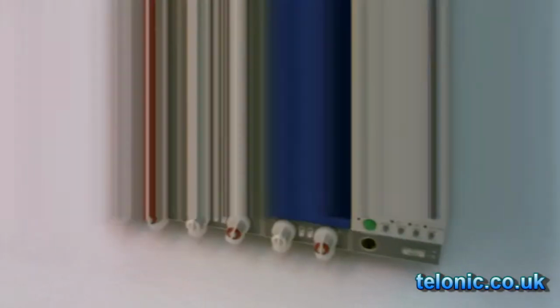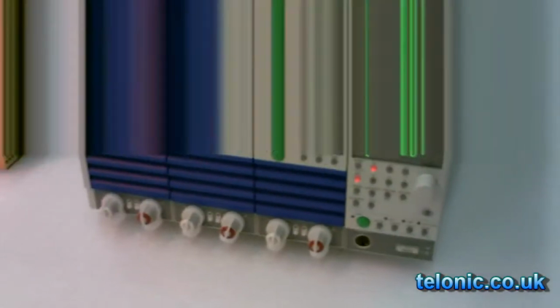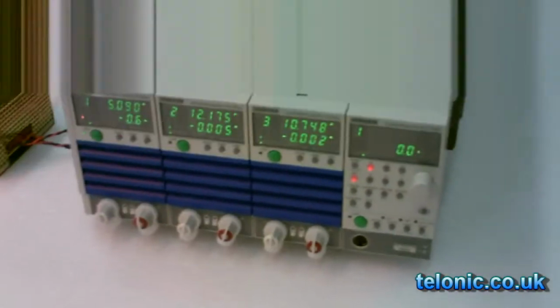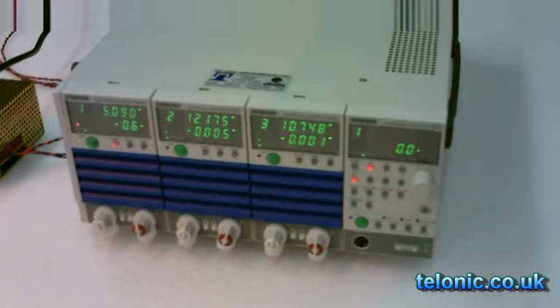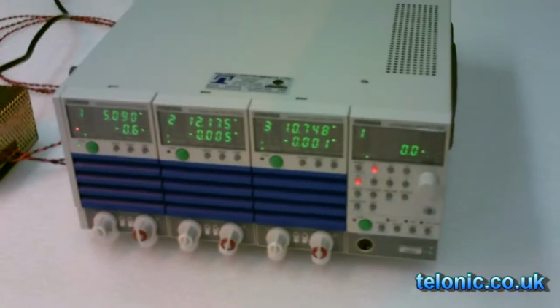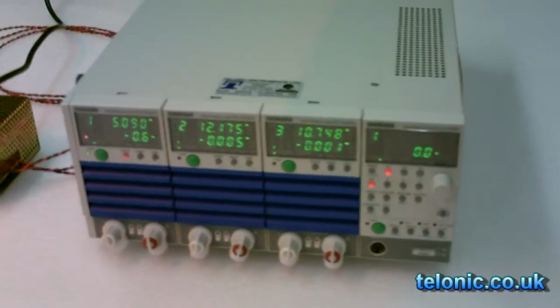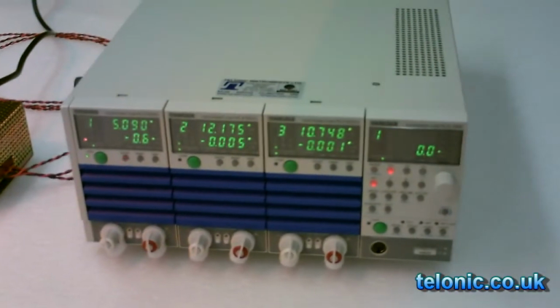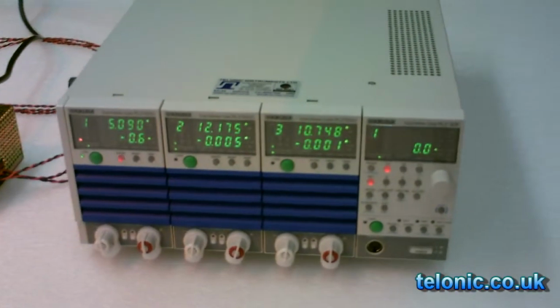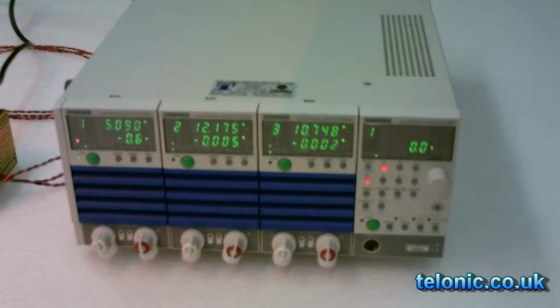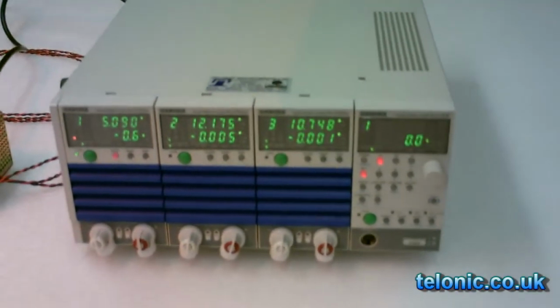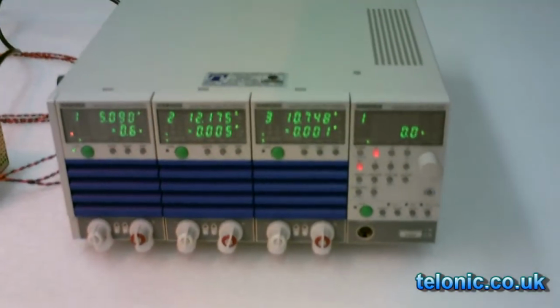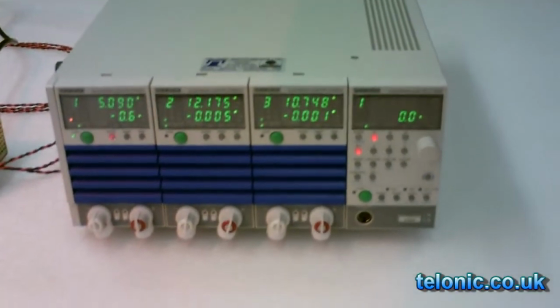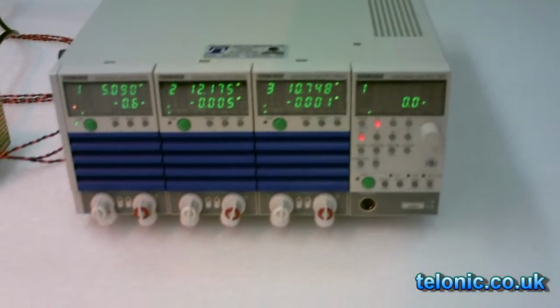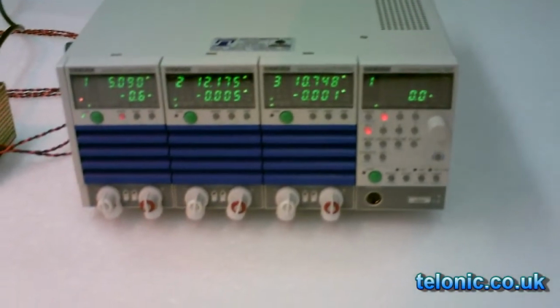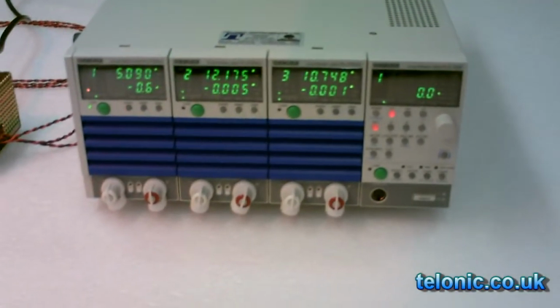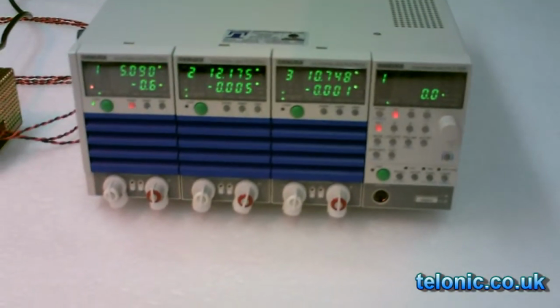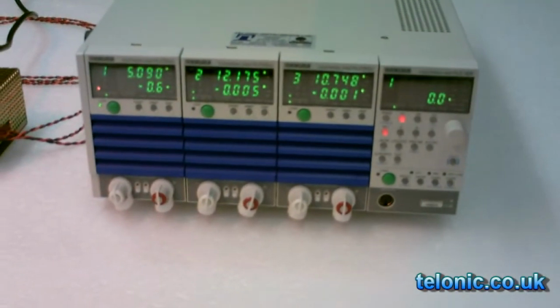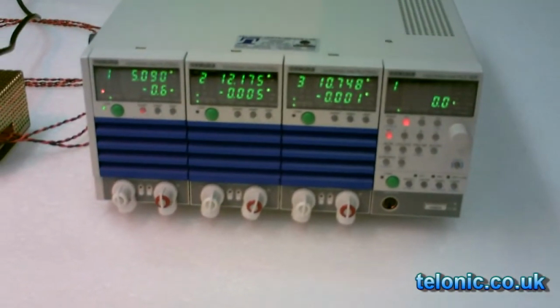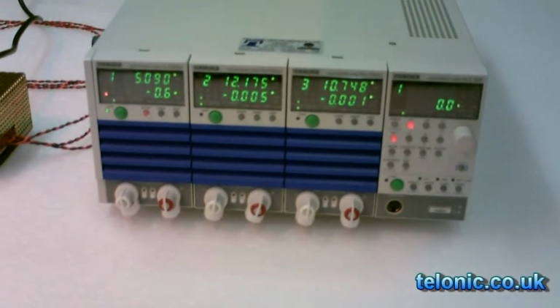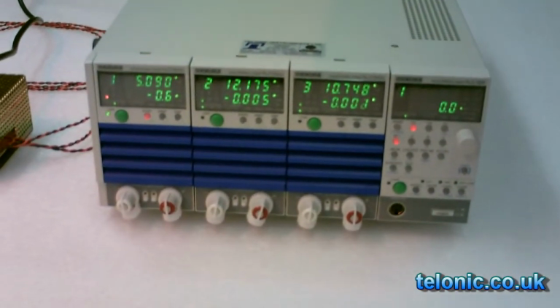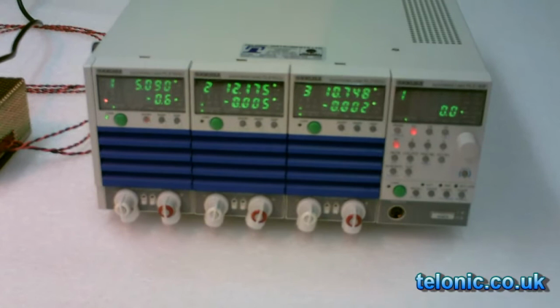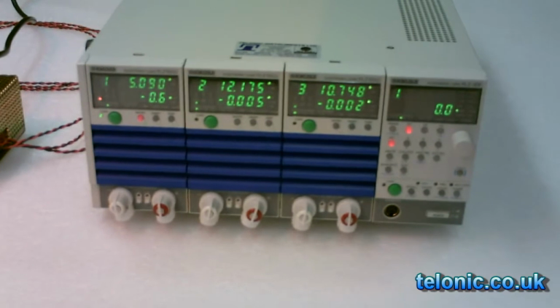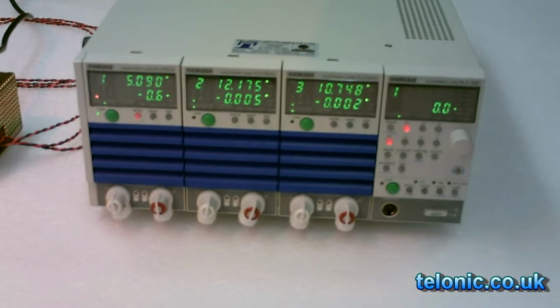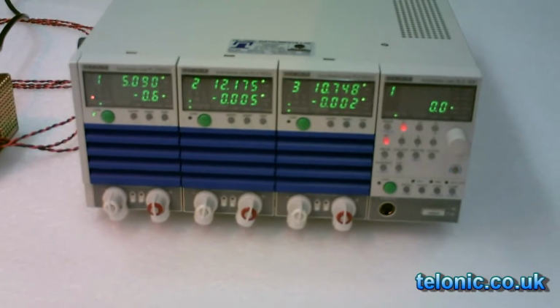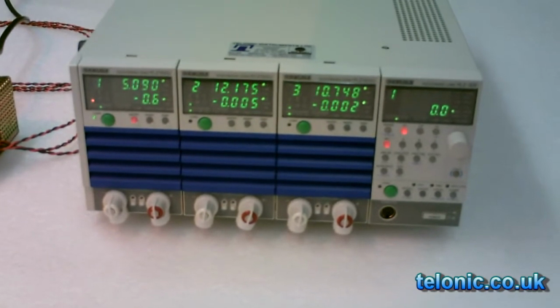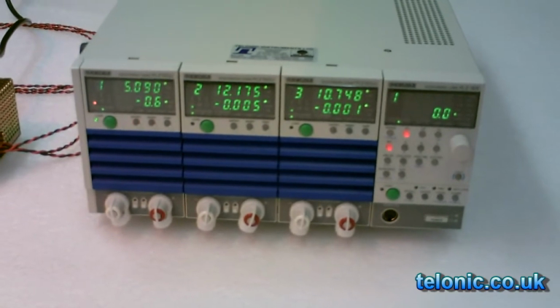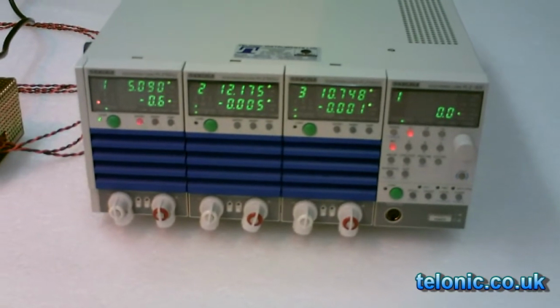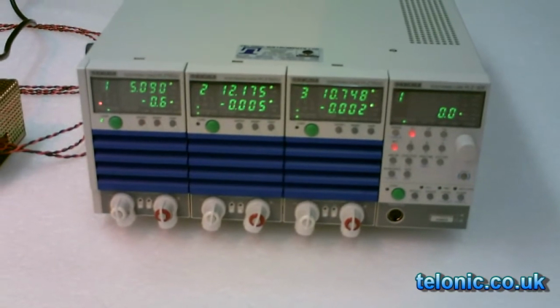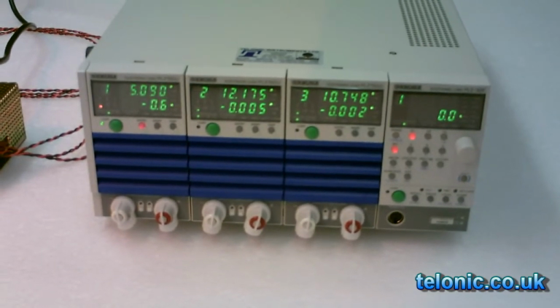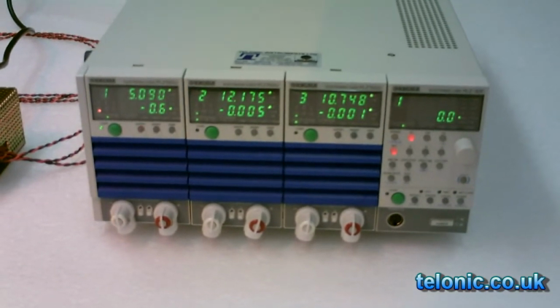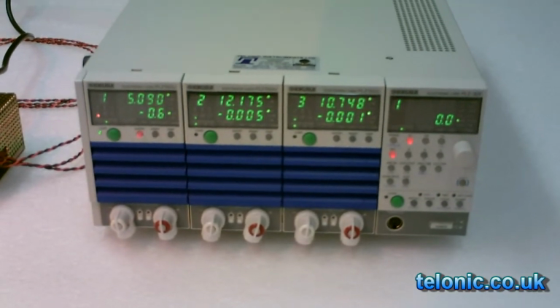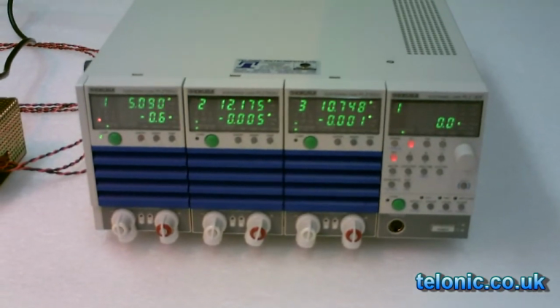Today we have the electronic load, where MOSFETs apply the load and dissipate the resulting heat.